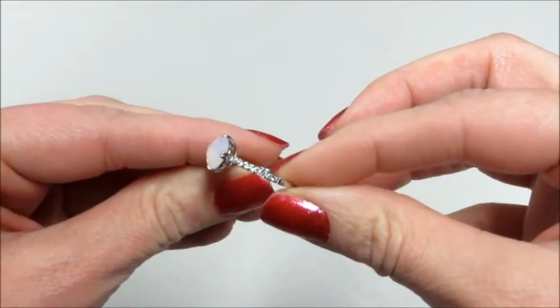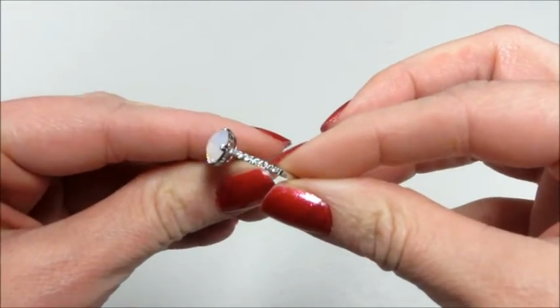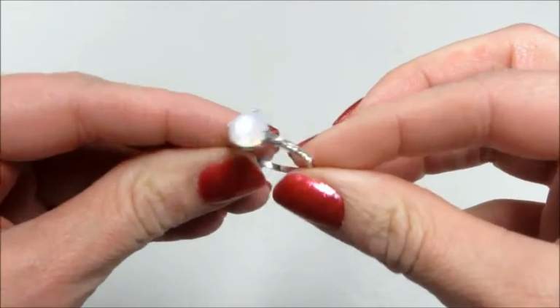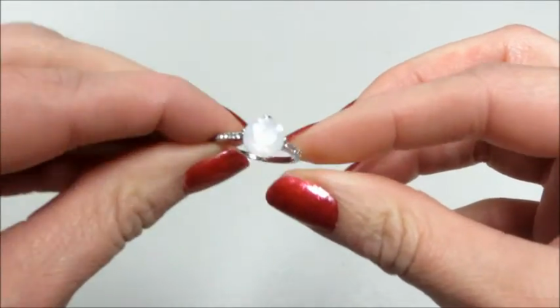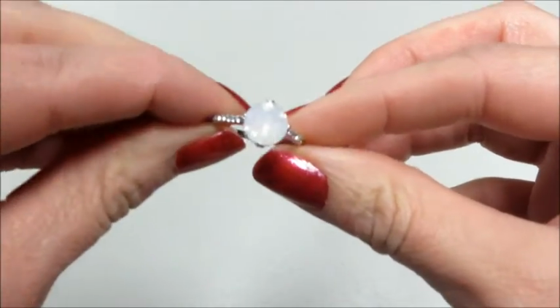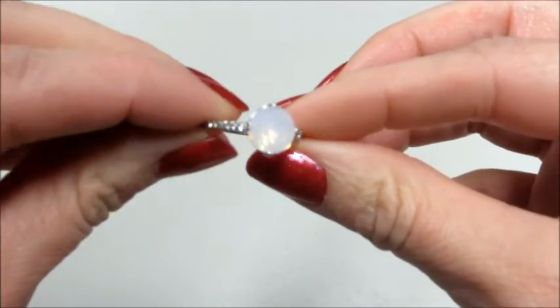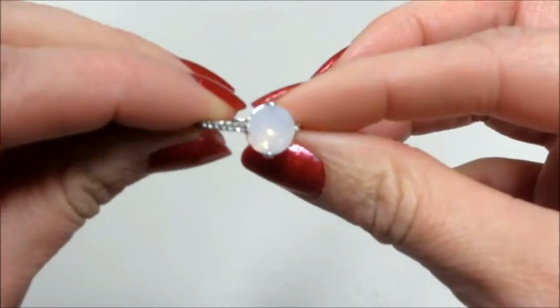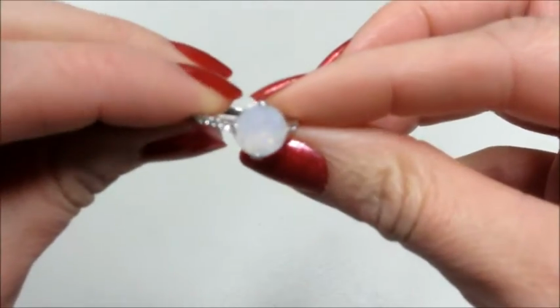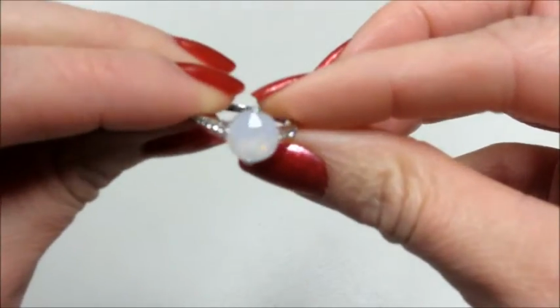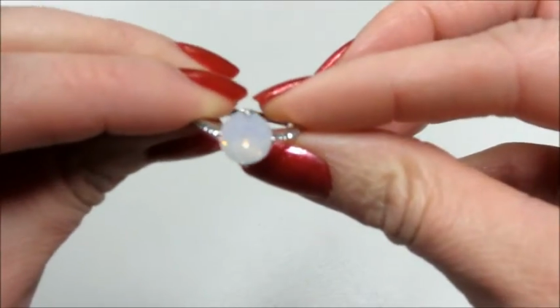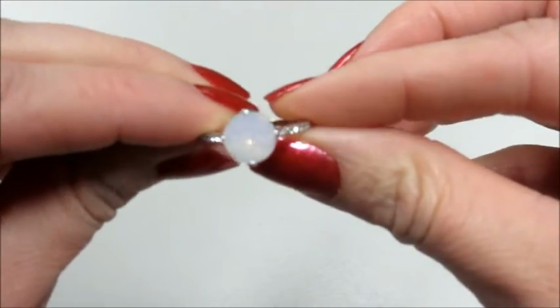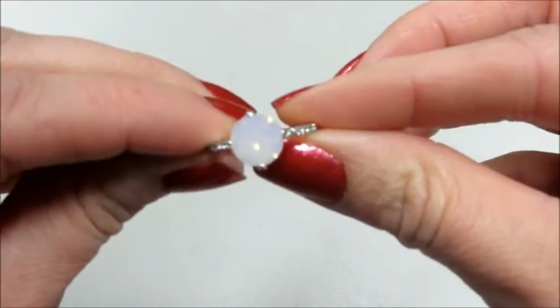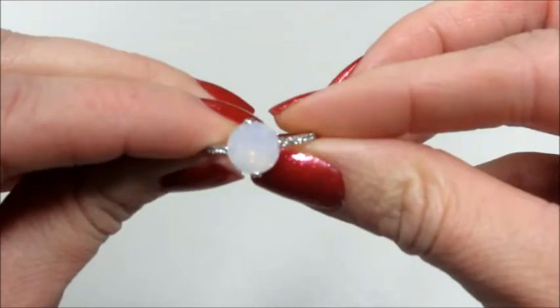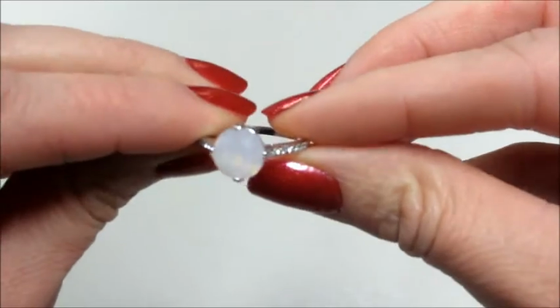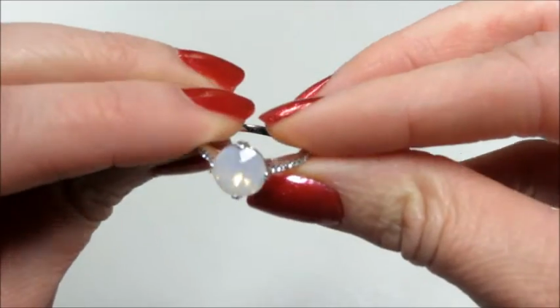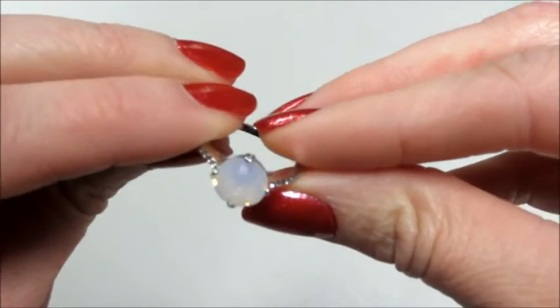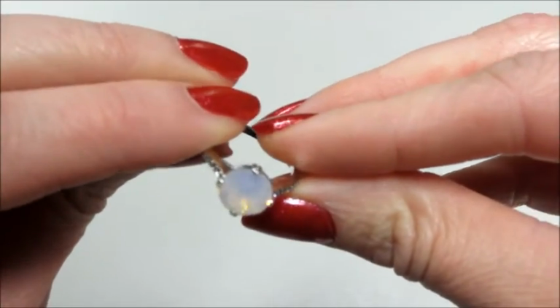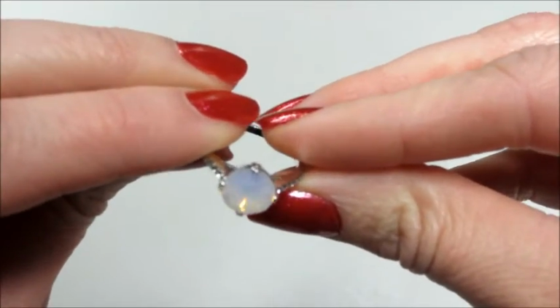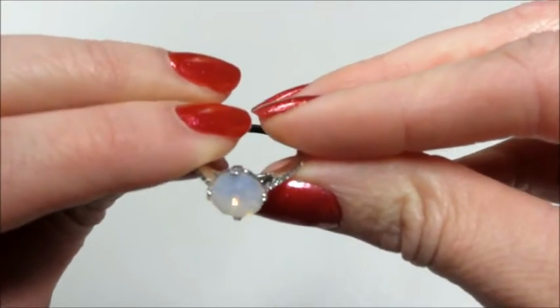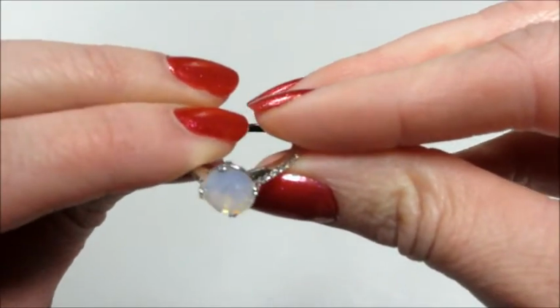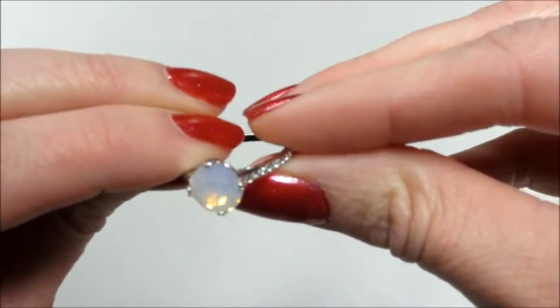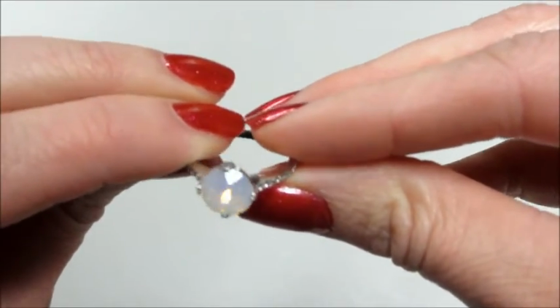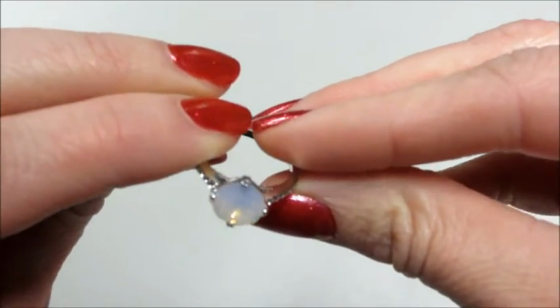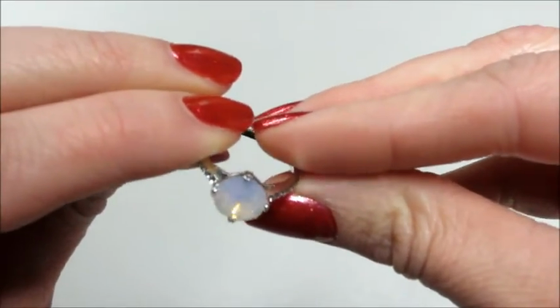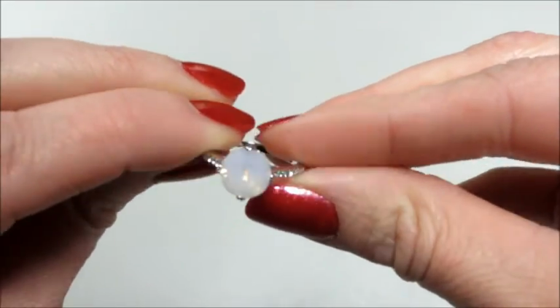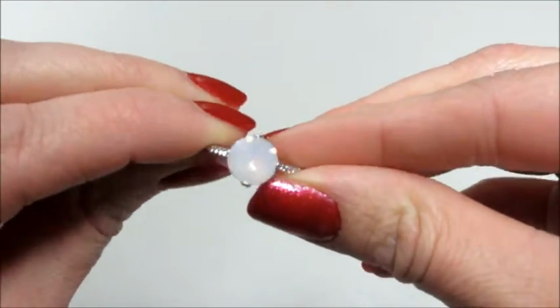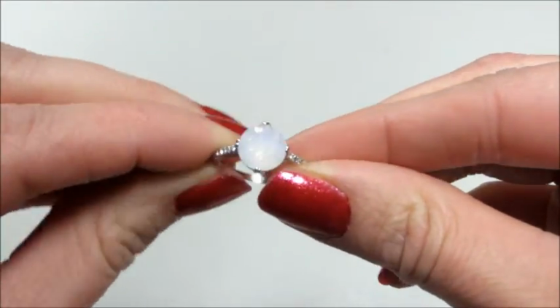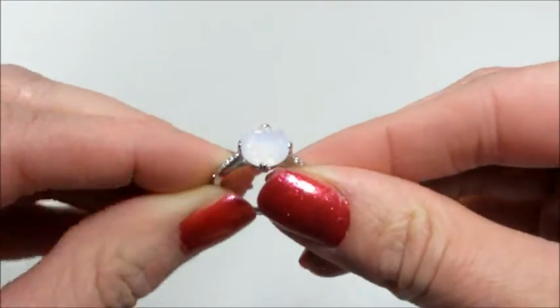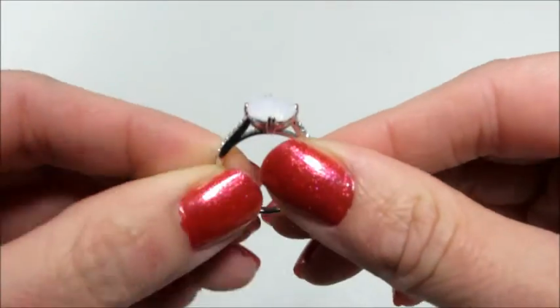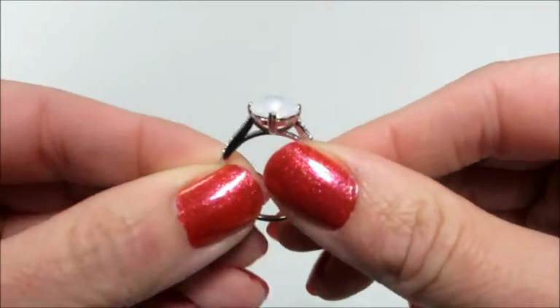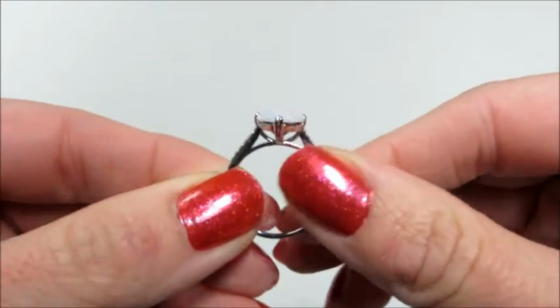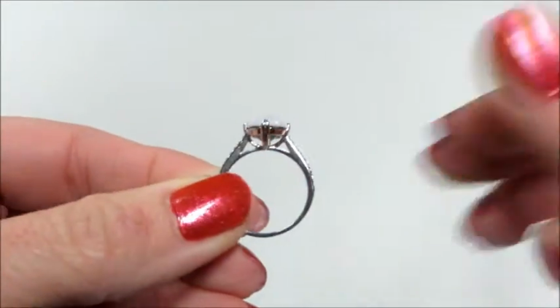Thank you so much for watching and please subscribe to my channel for more ring reveals. I have more holiday ones coming. Bye guys!